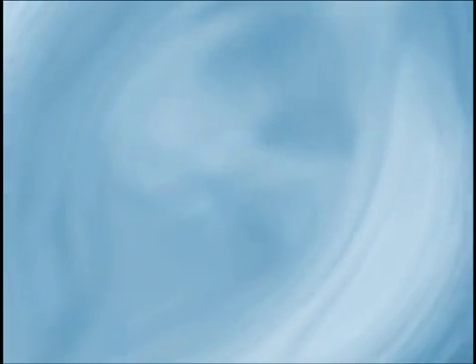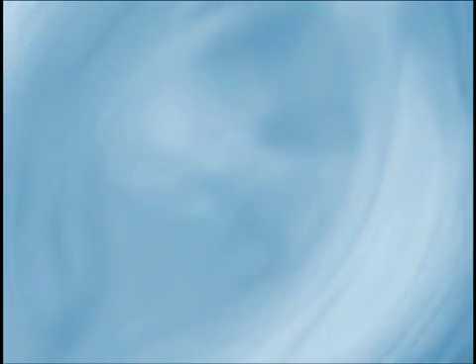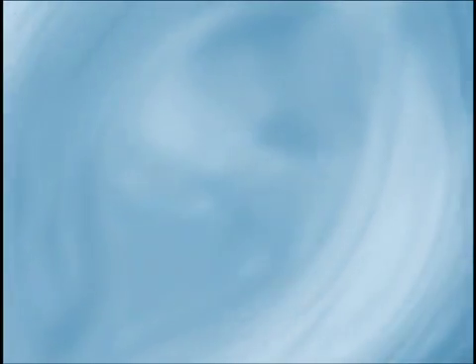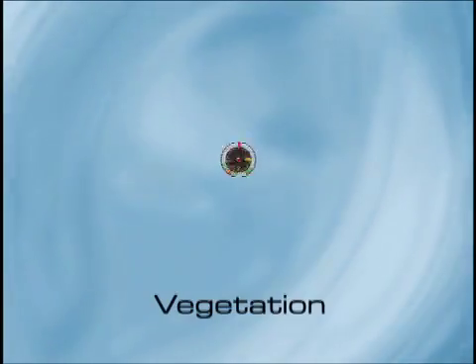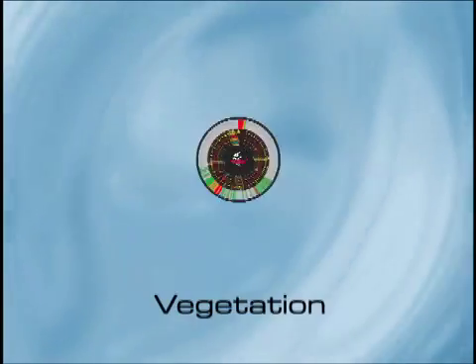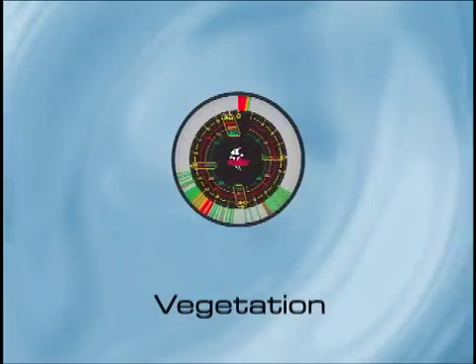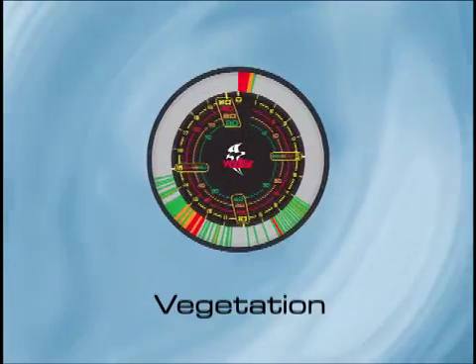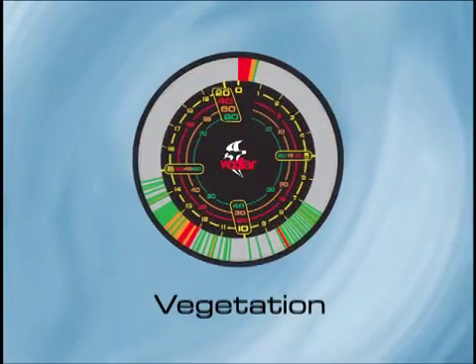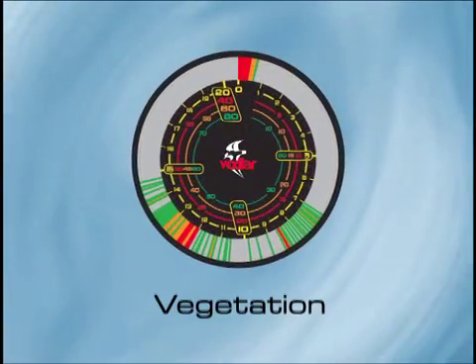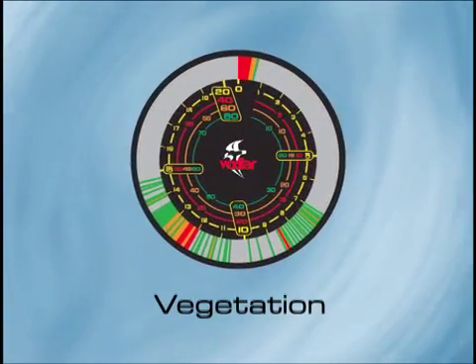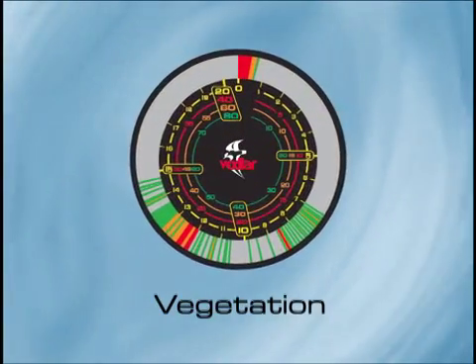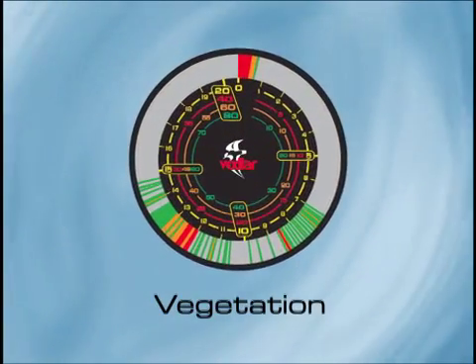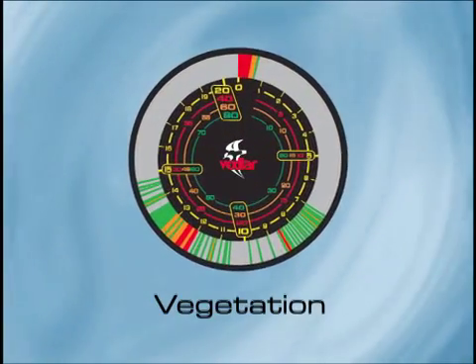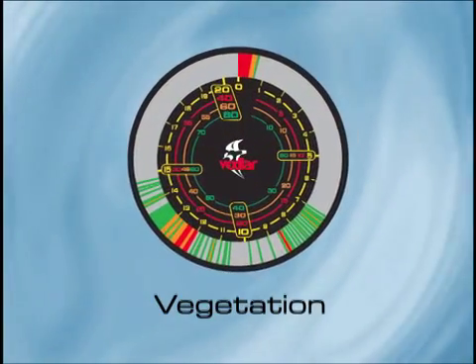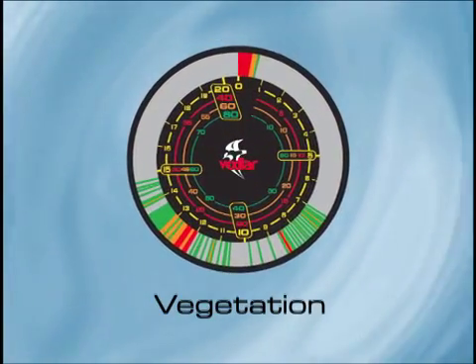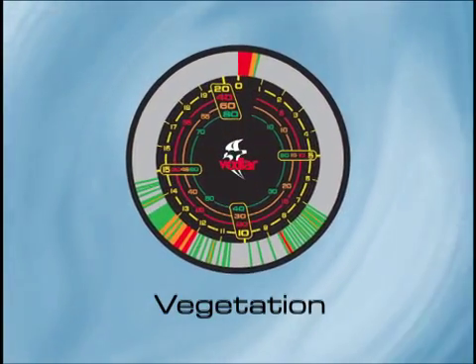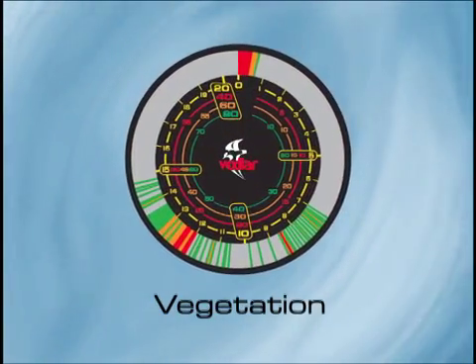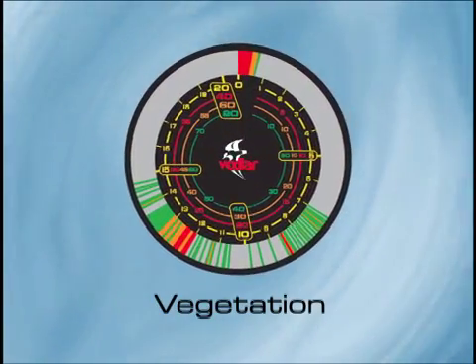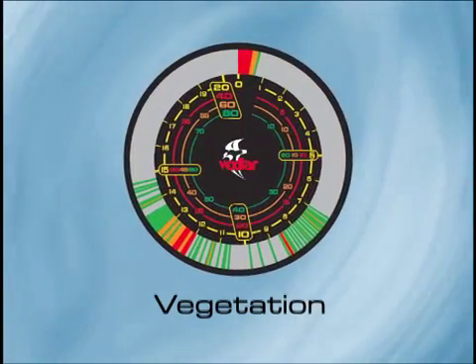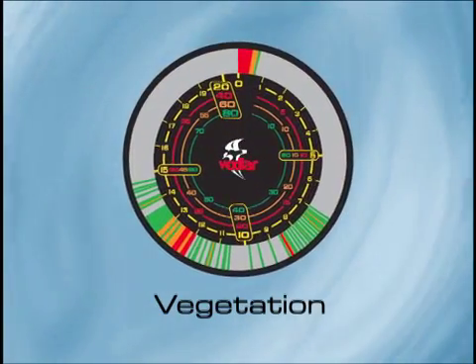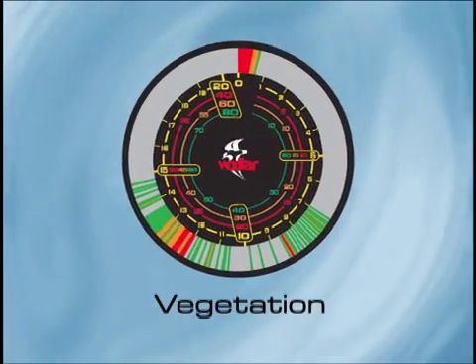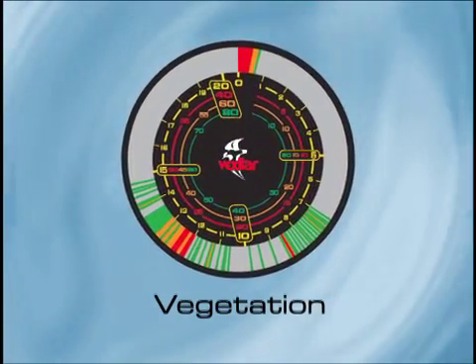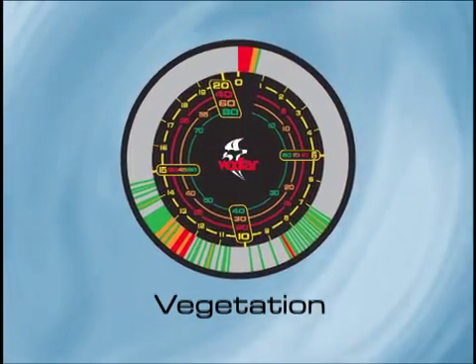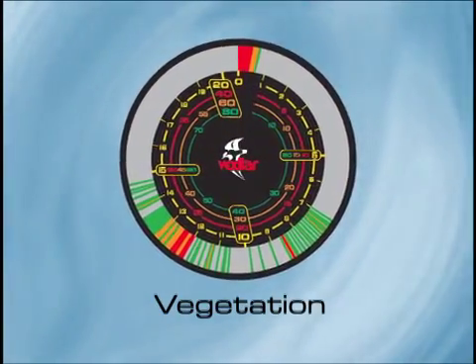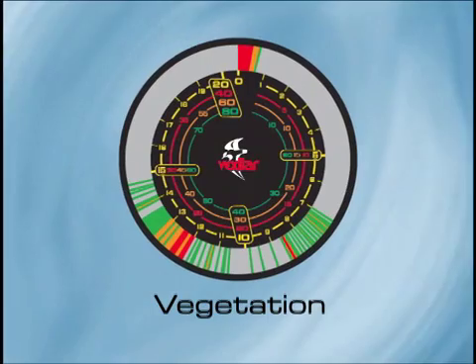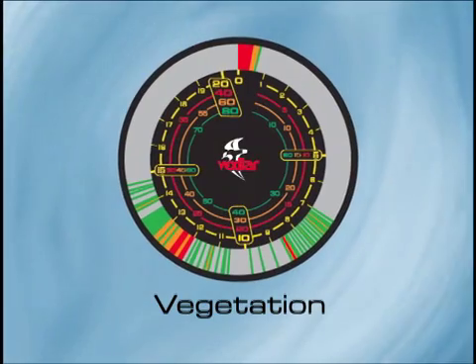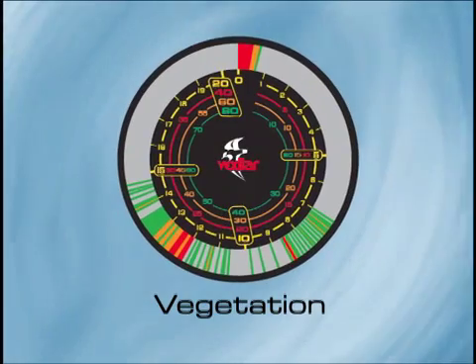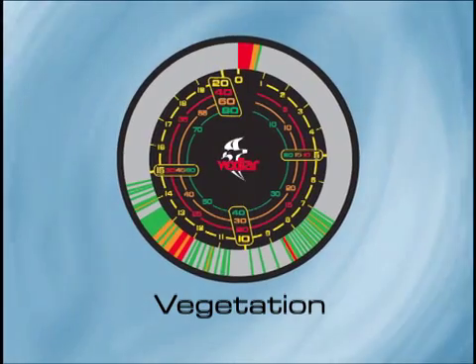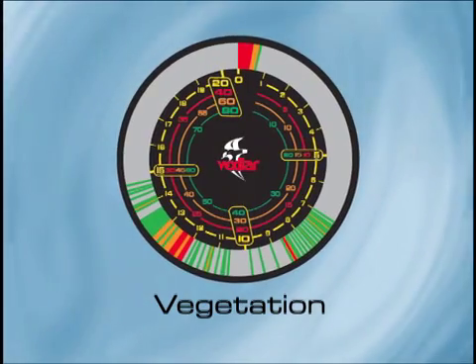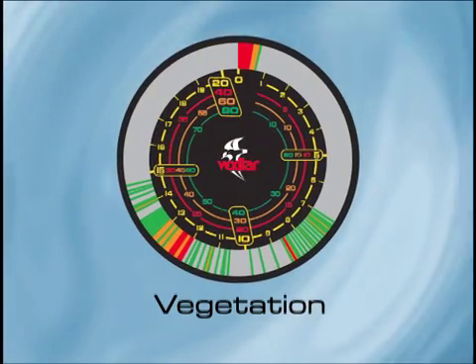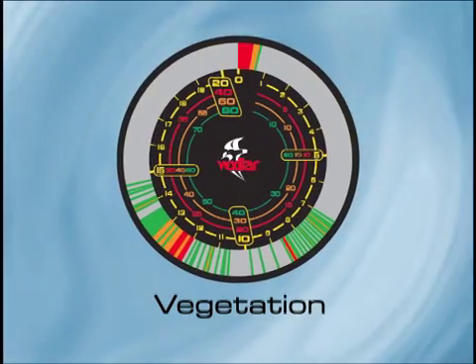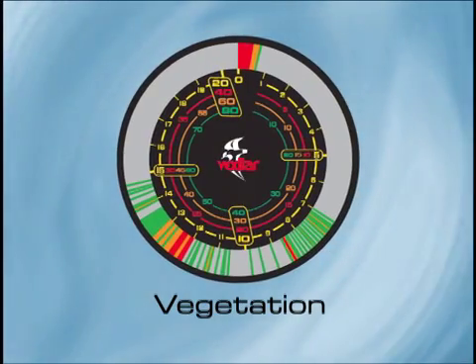Also, vegetation will show as weaker signals above the stronger signal of the true bottom.